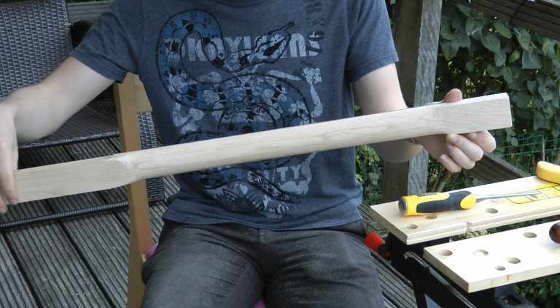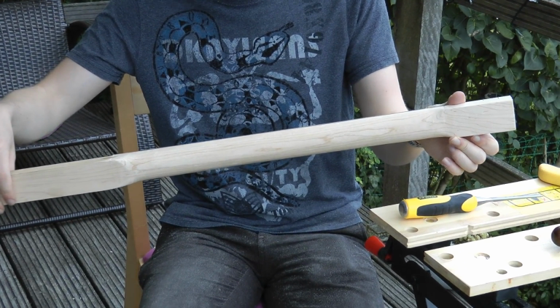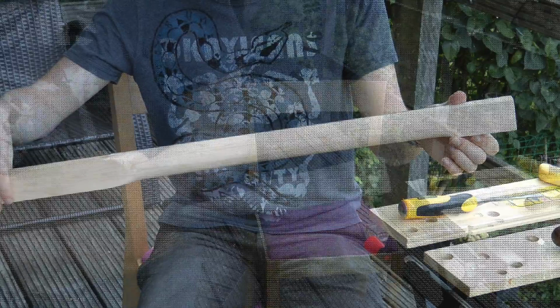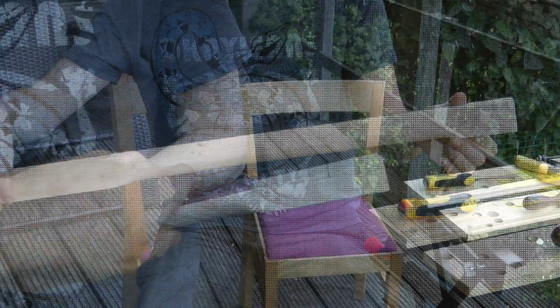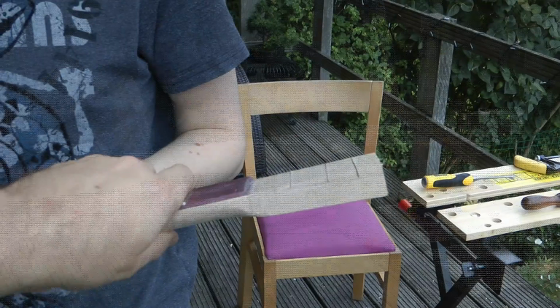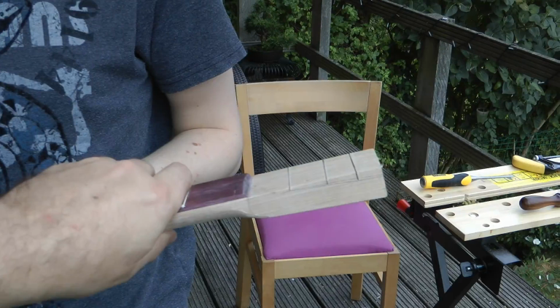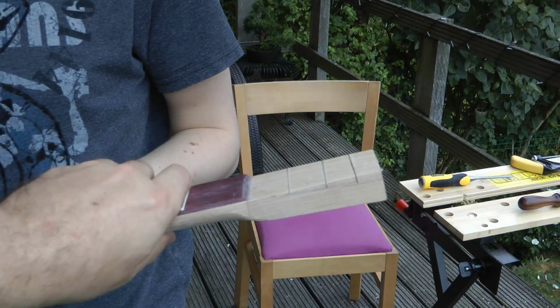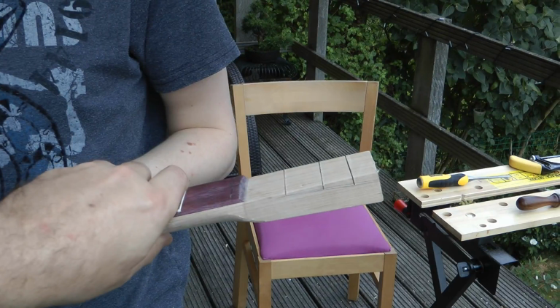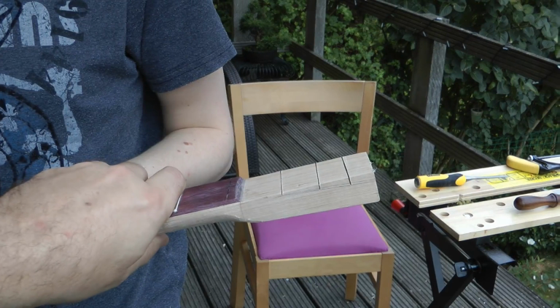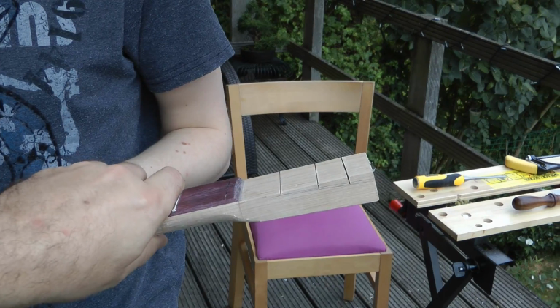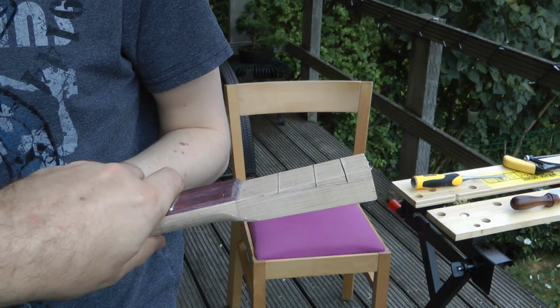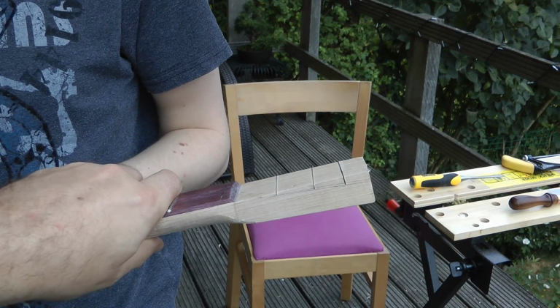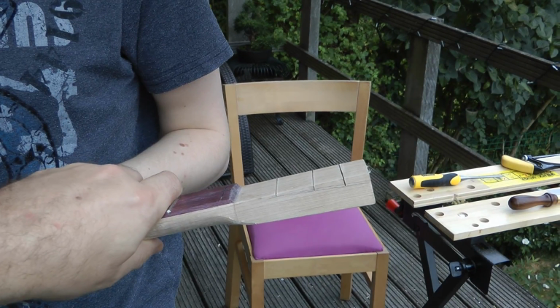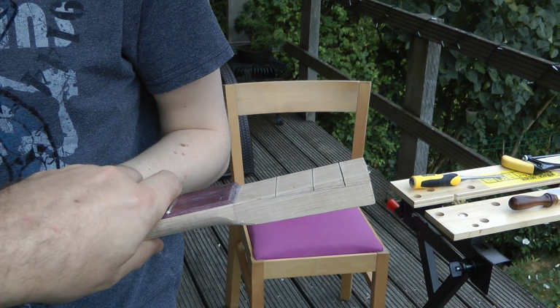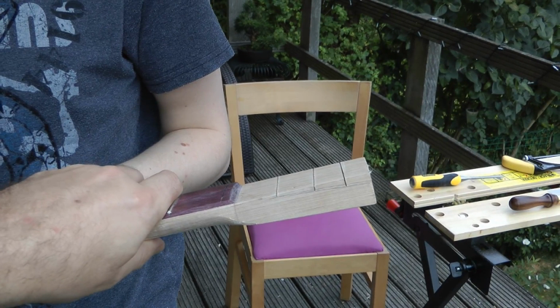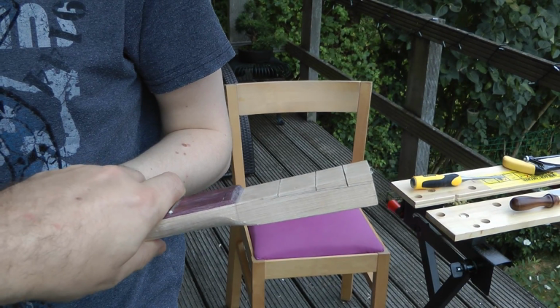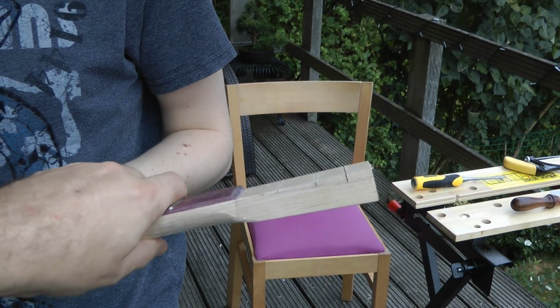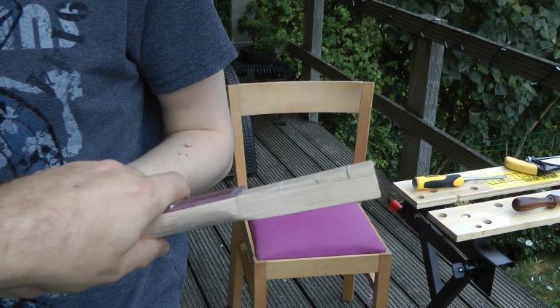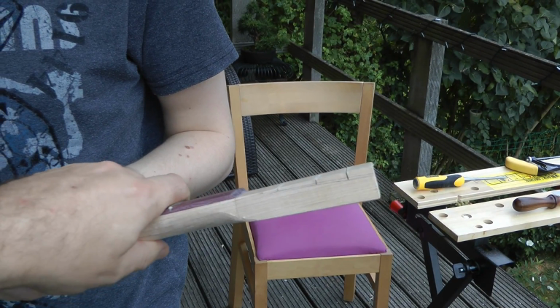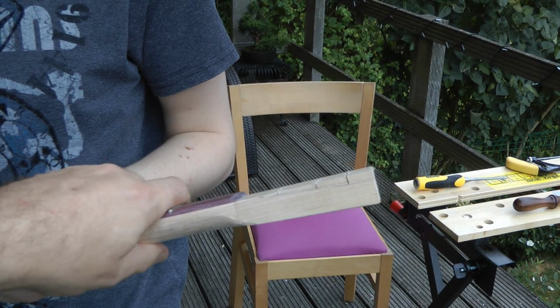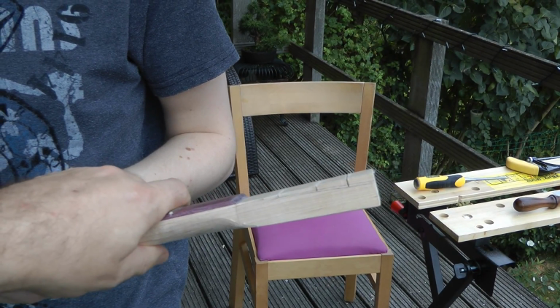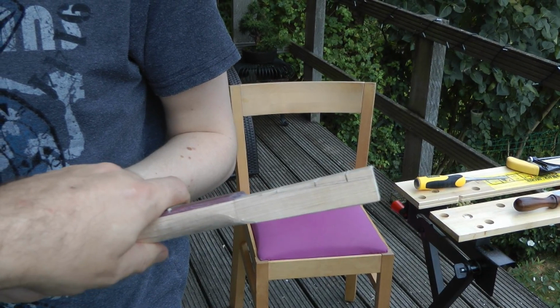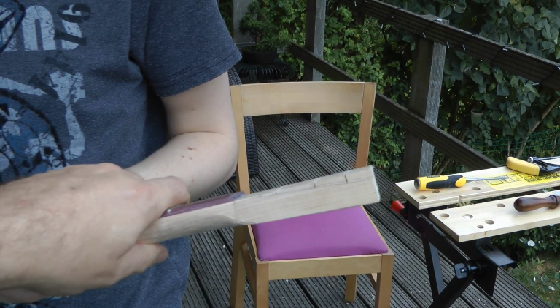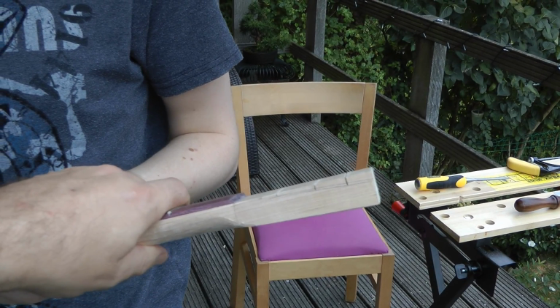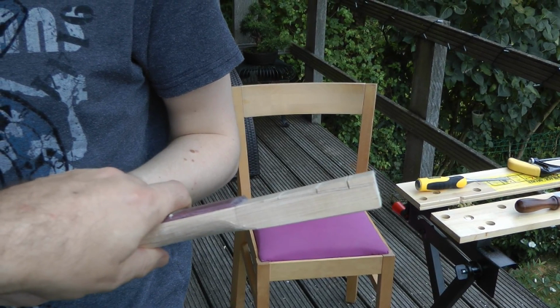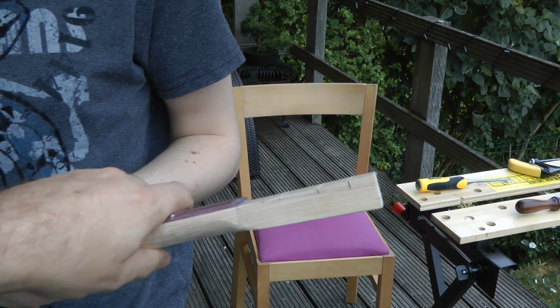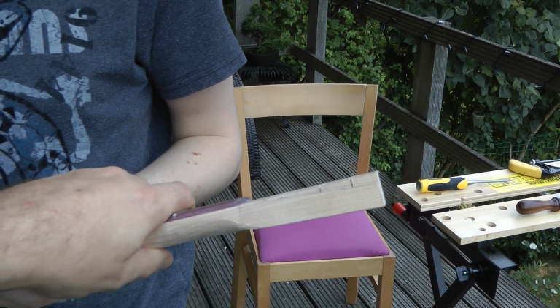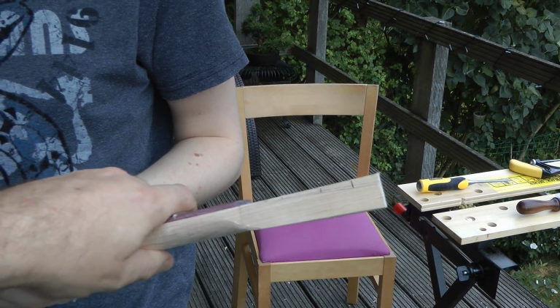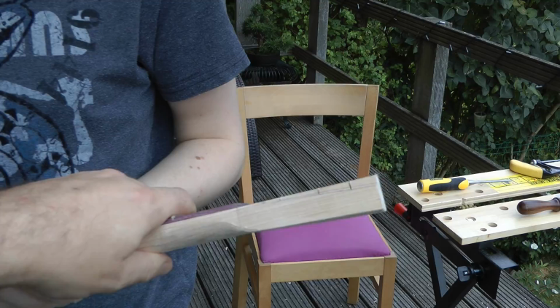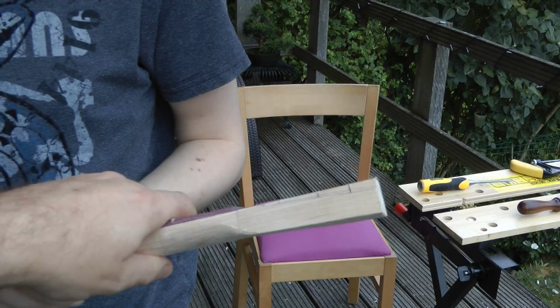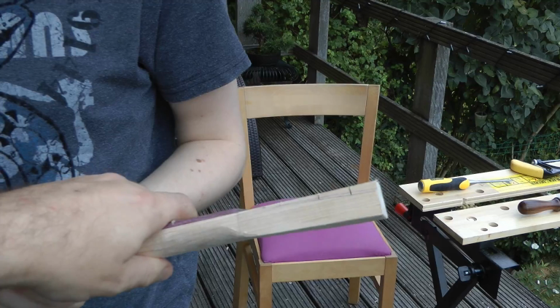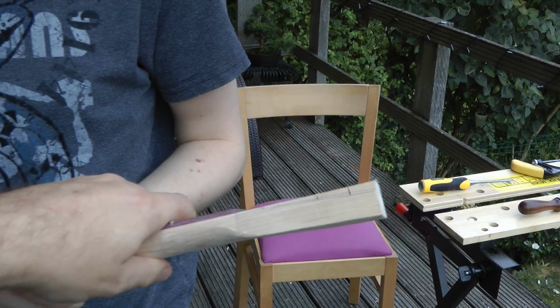We have some slots cut in to chisel through, basically carefully.